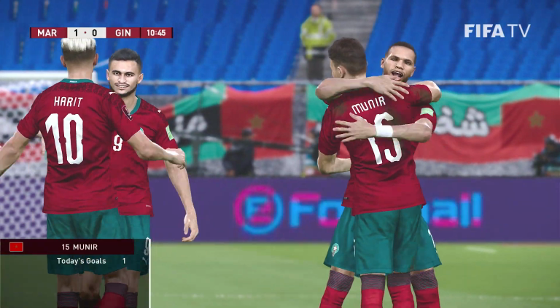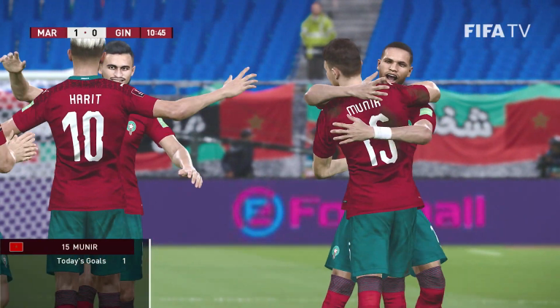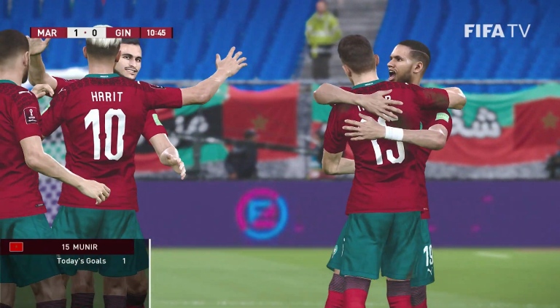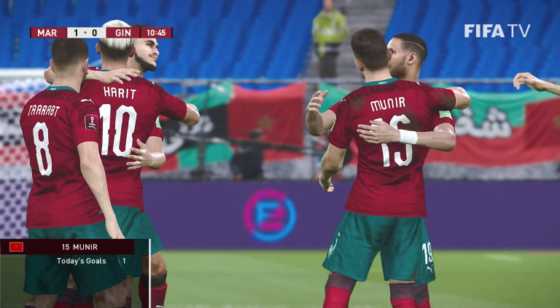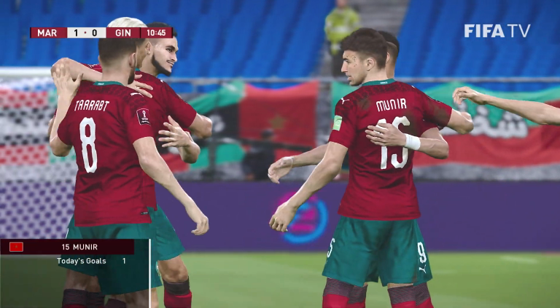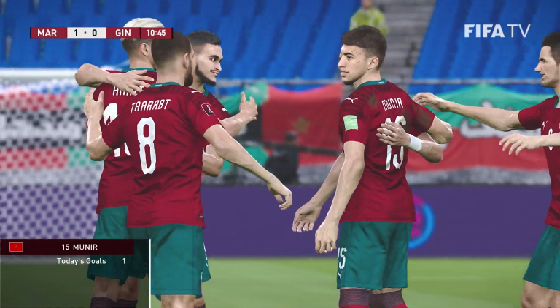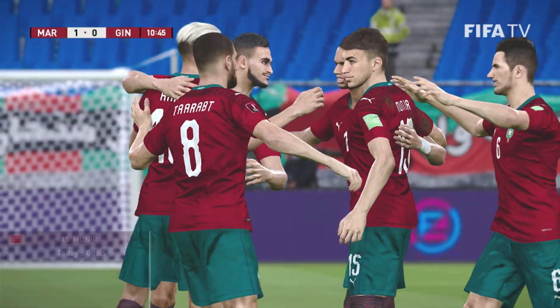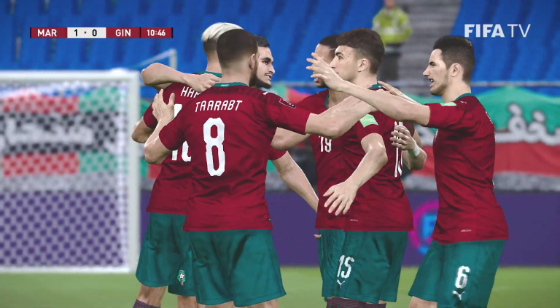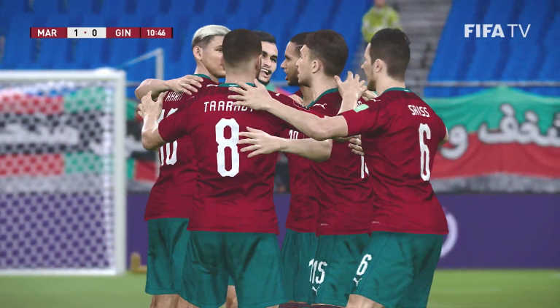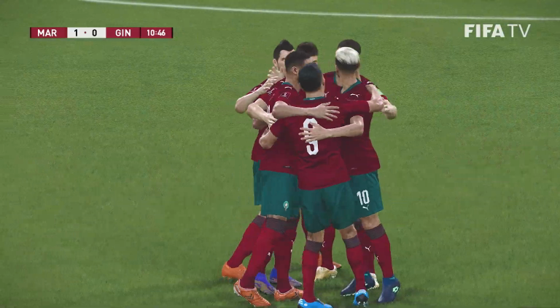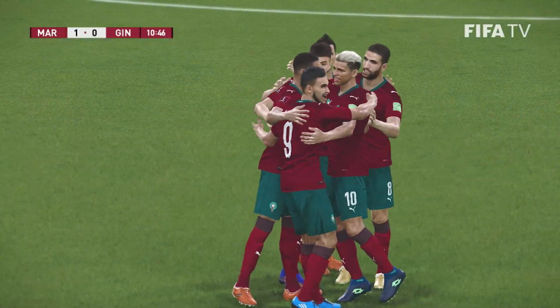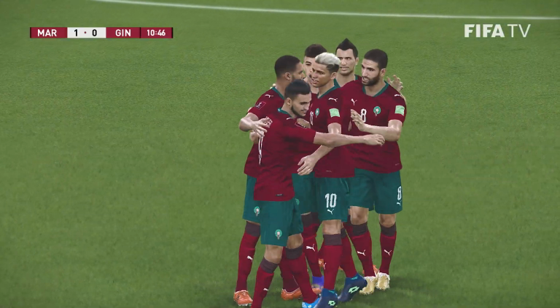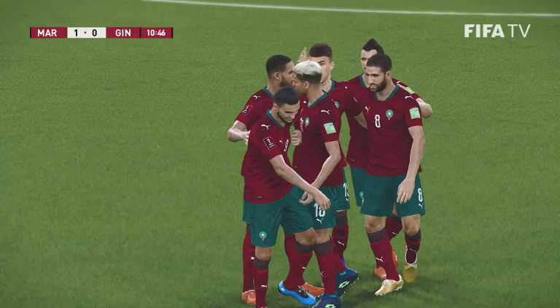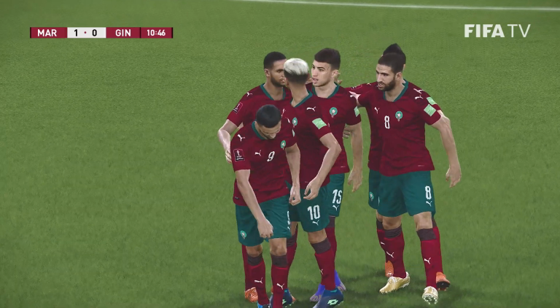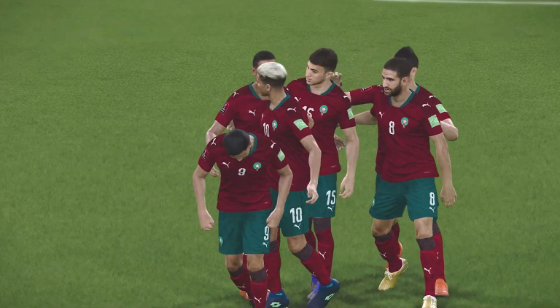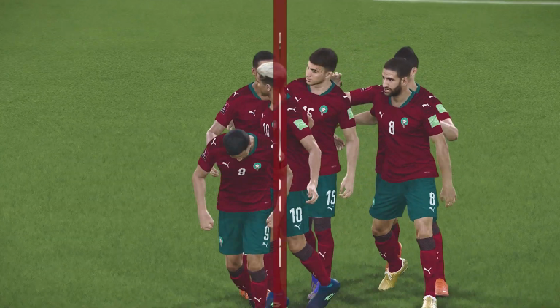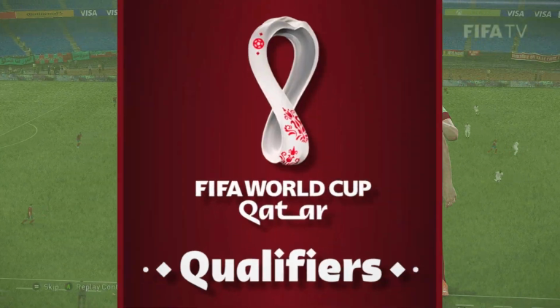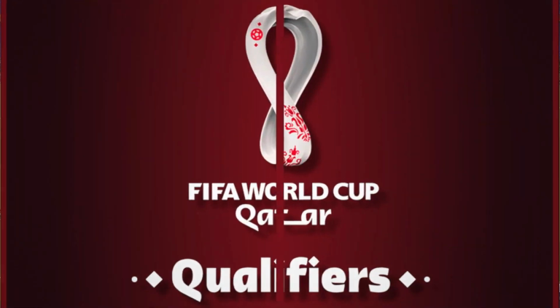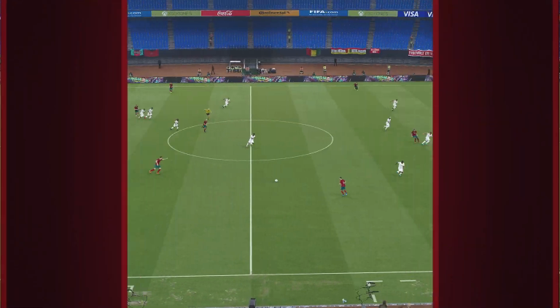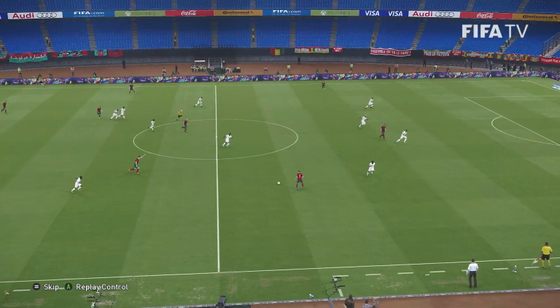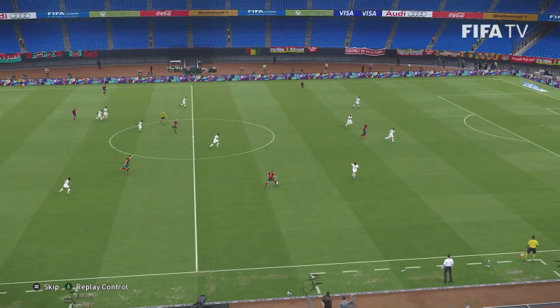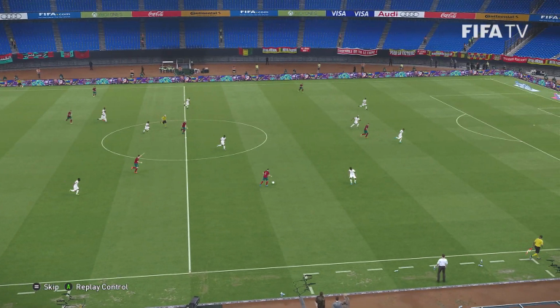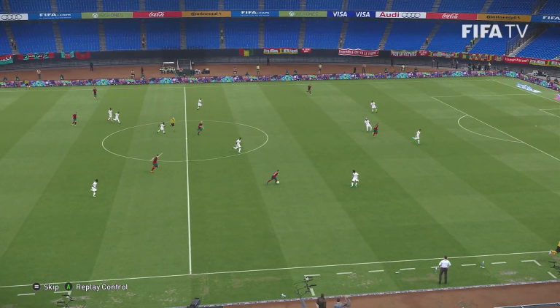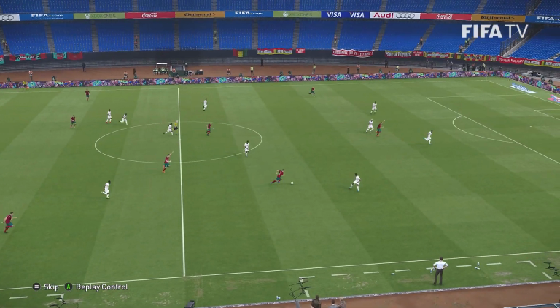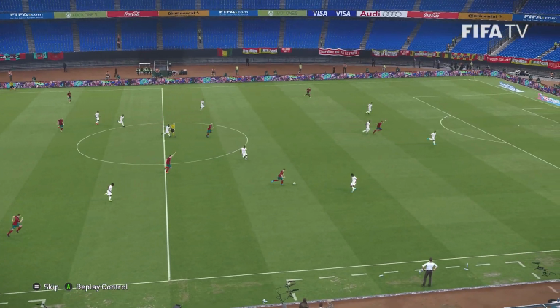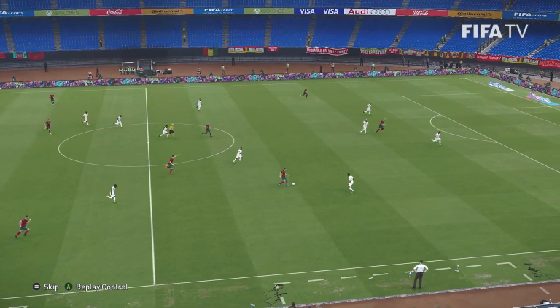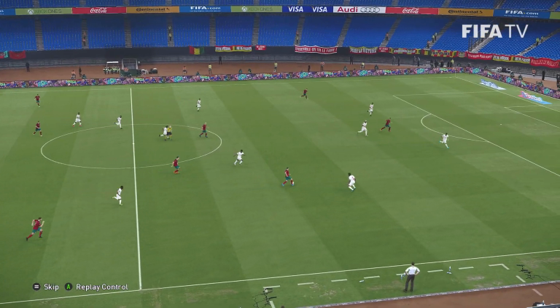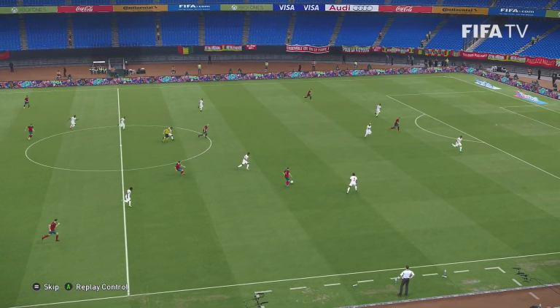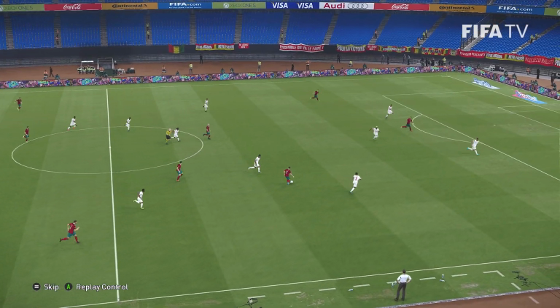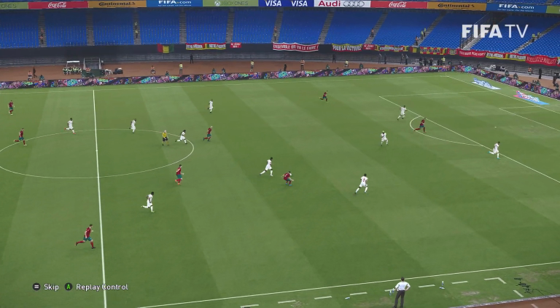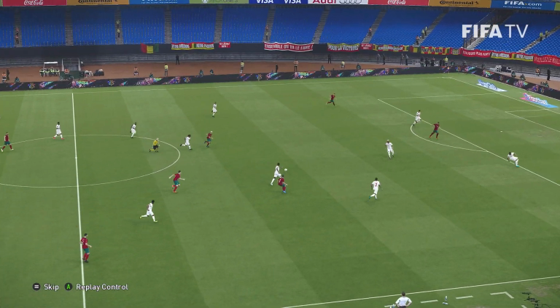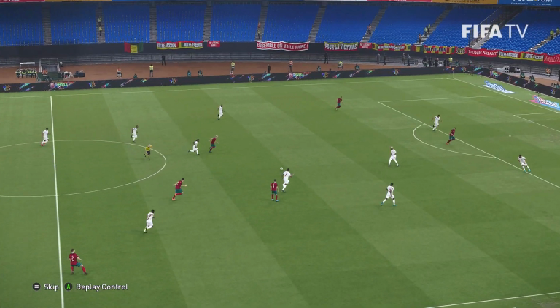Looking back at that, that's how you play on the counter — quick and decisive and ruthless with the finish. I thought it was a stunning, stunning breakaway.